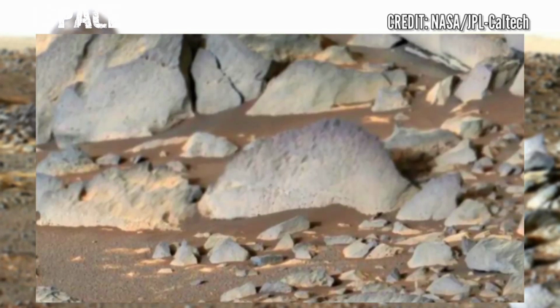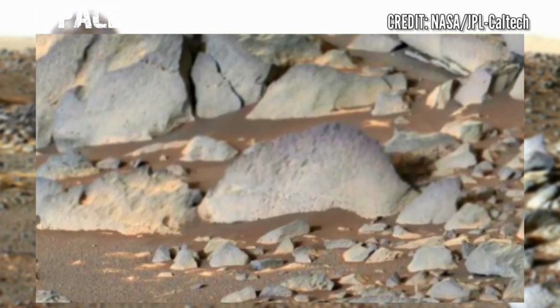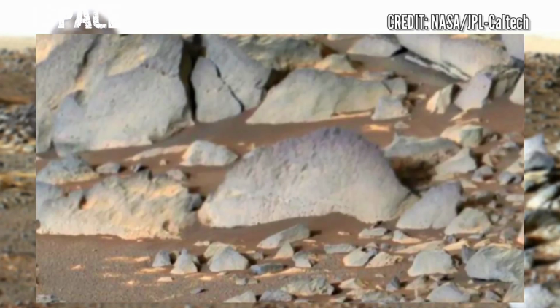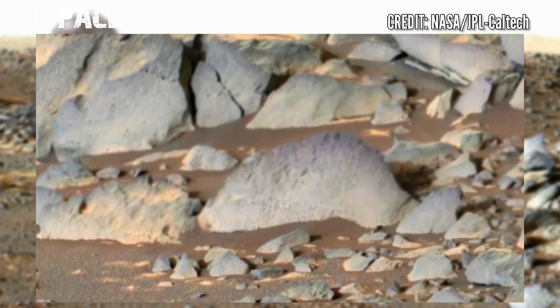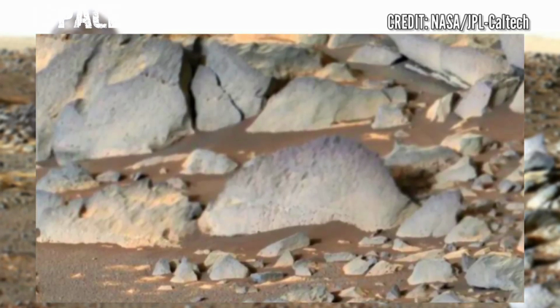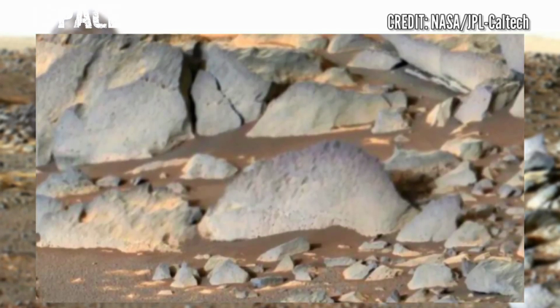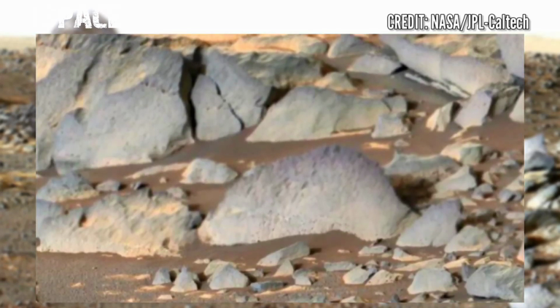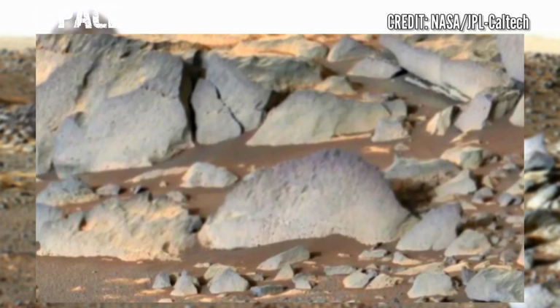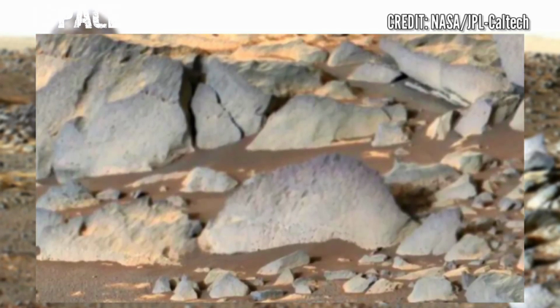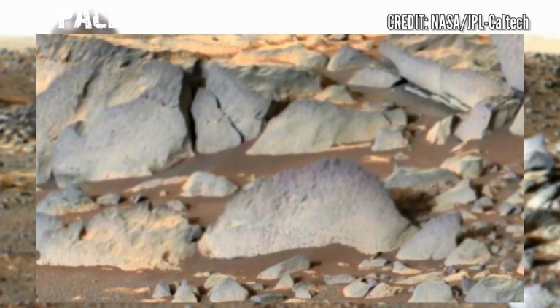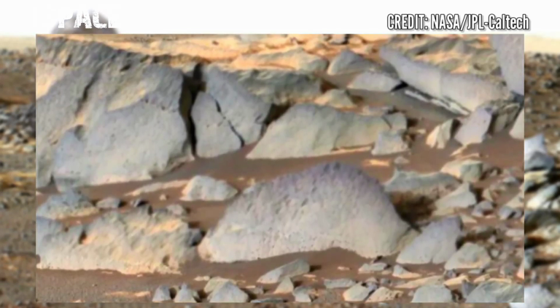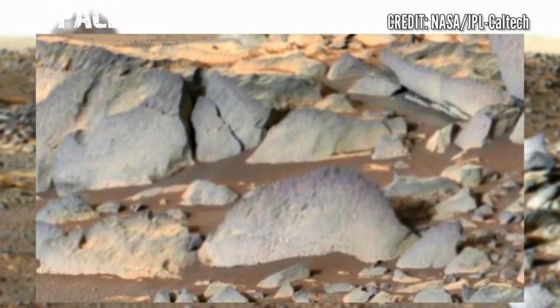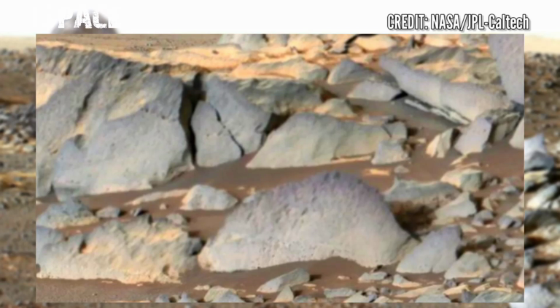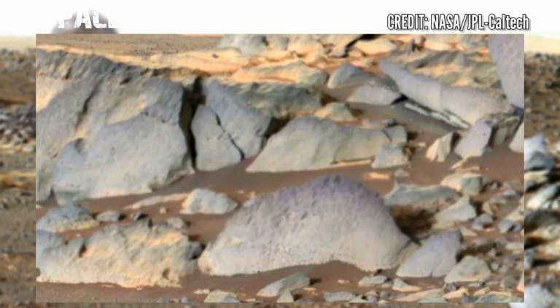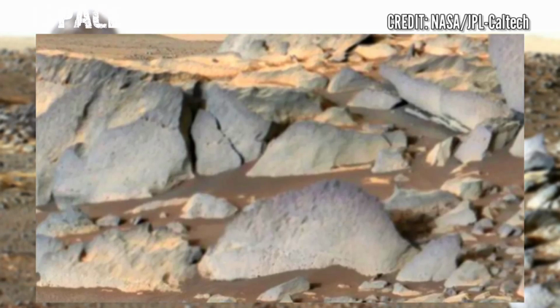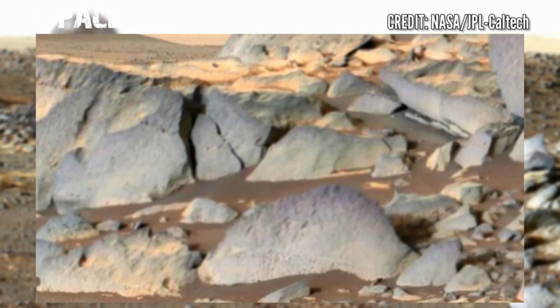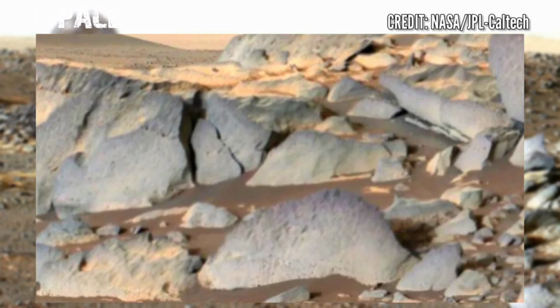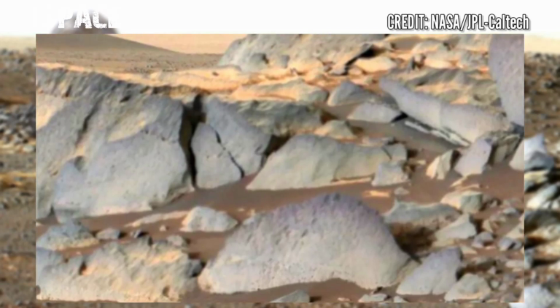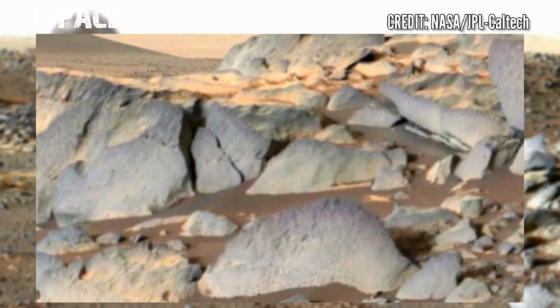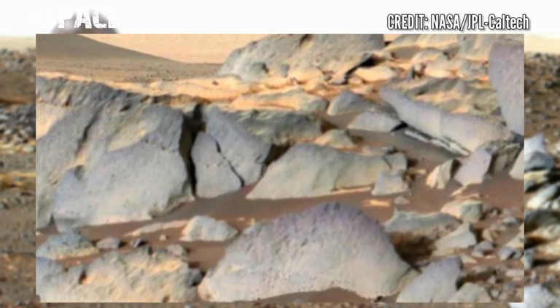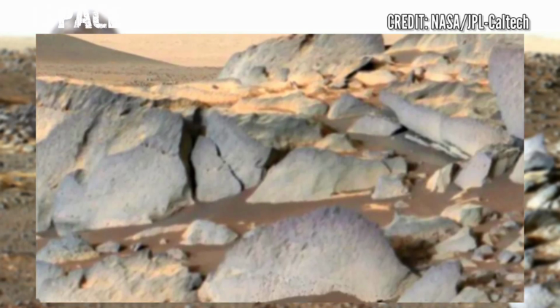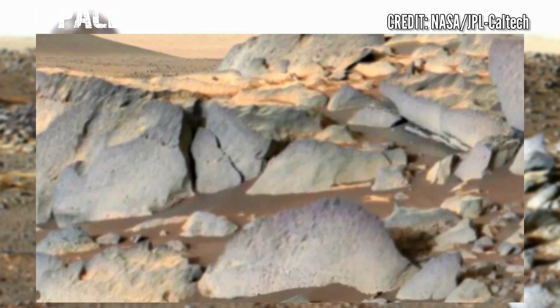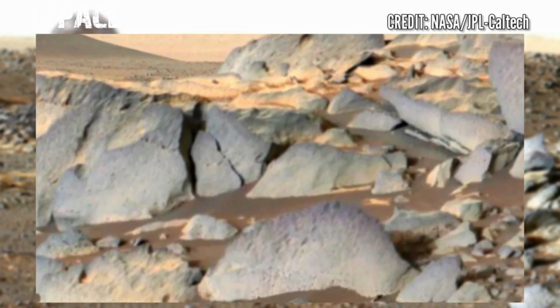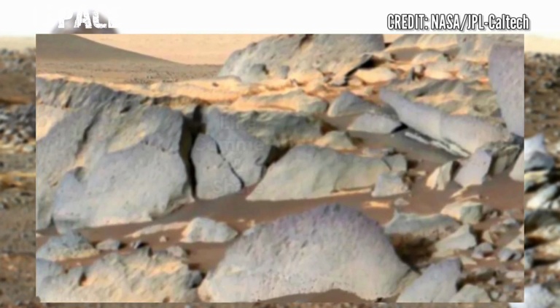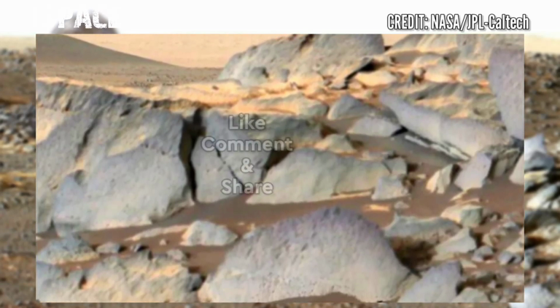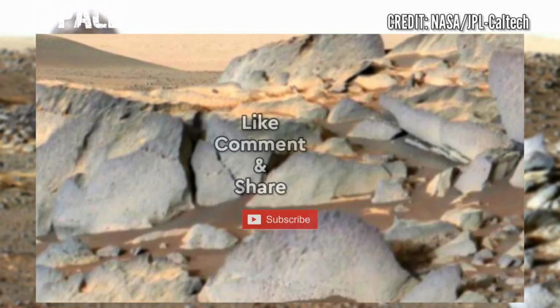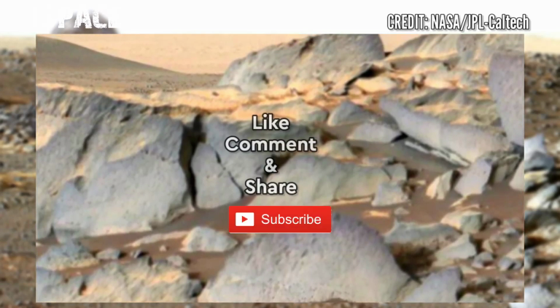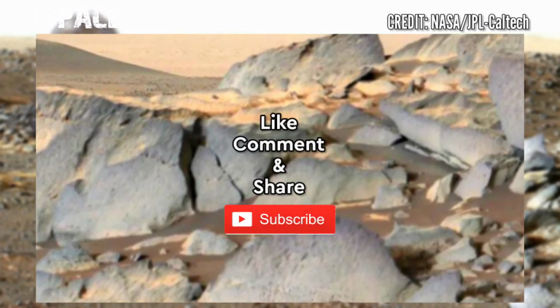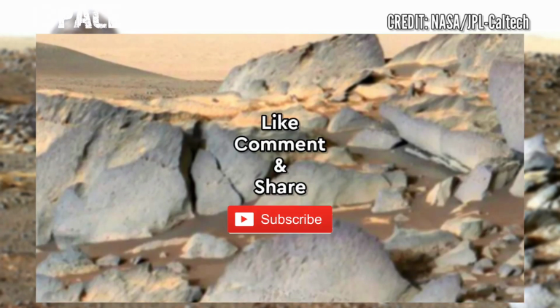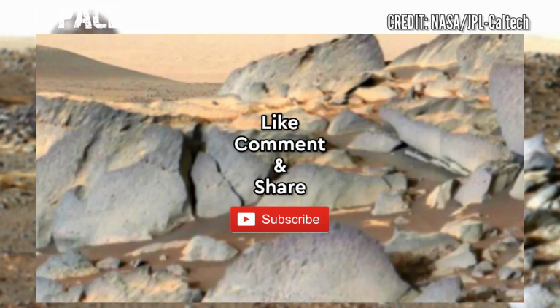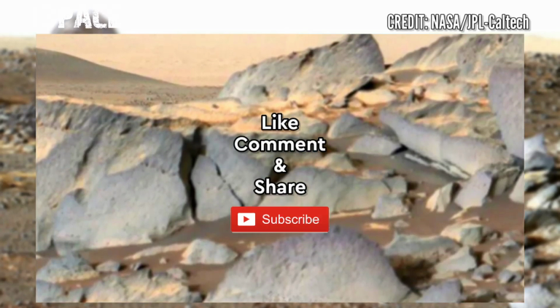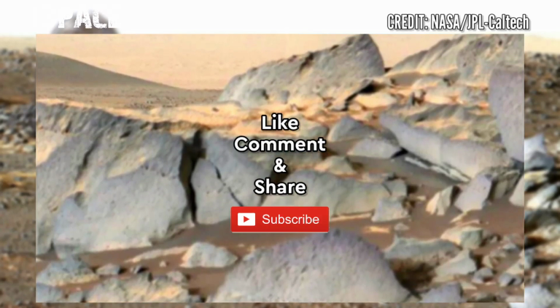If you like this video, hit thumbs up and don't forget to share with your friends. Stay connected with us — thanks for watching.